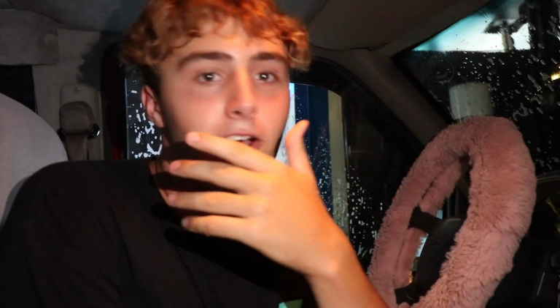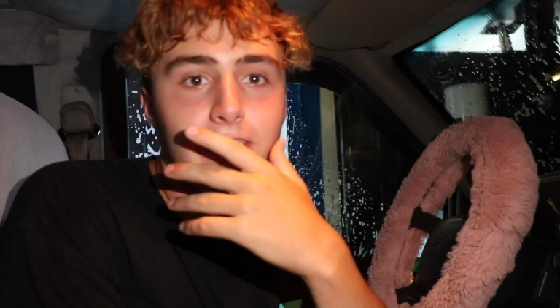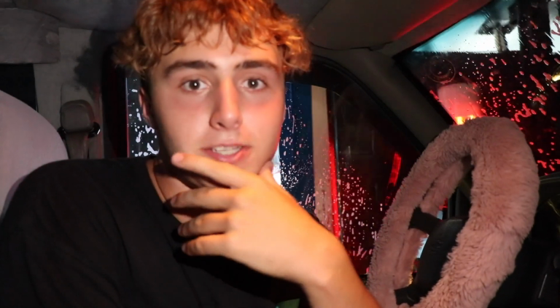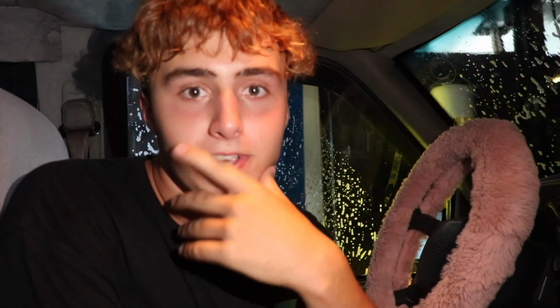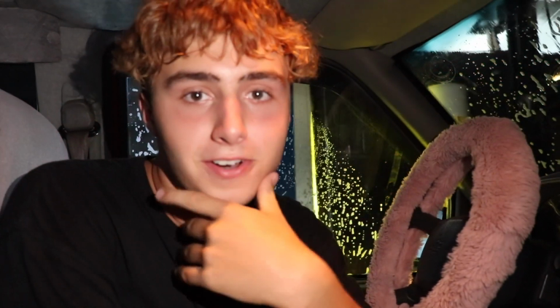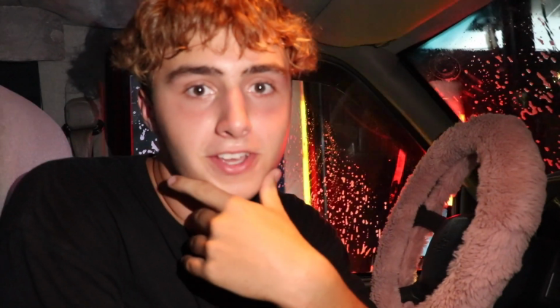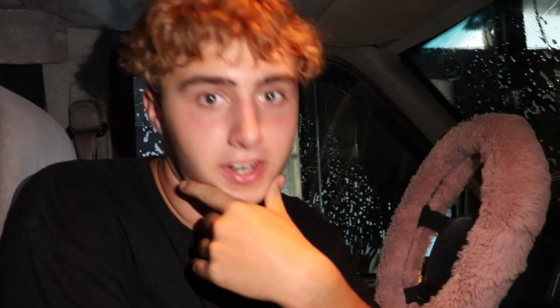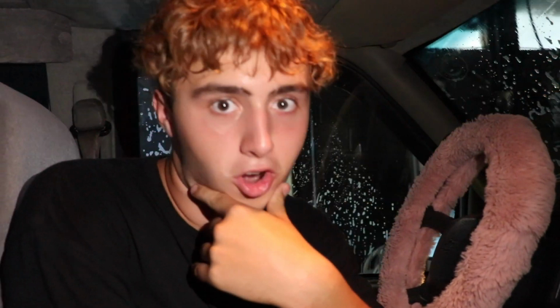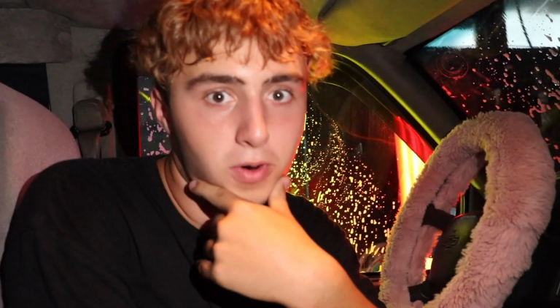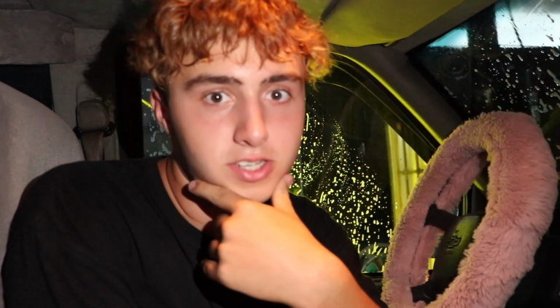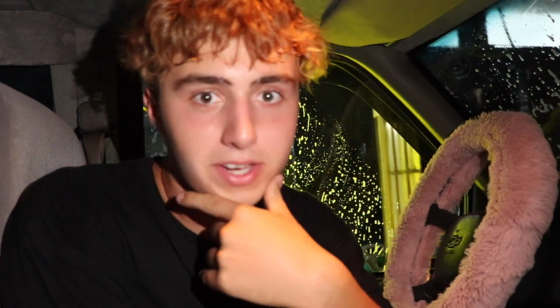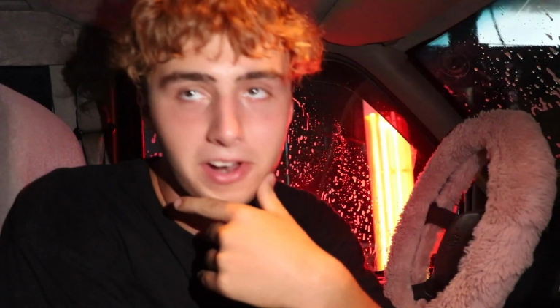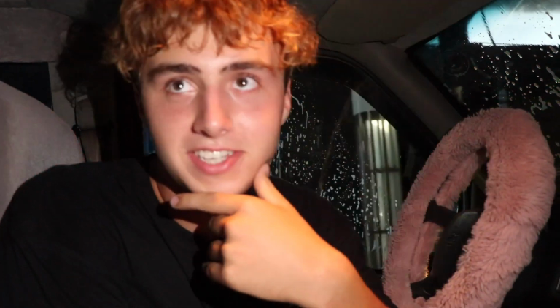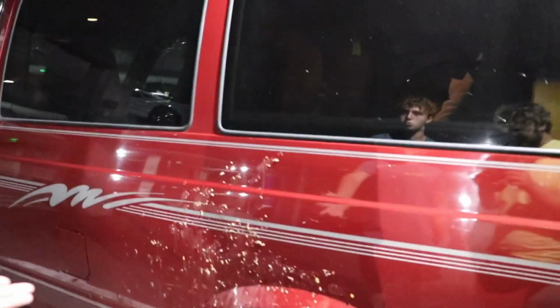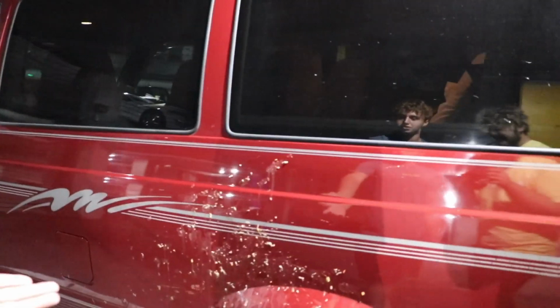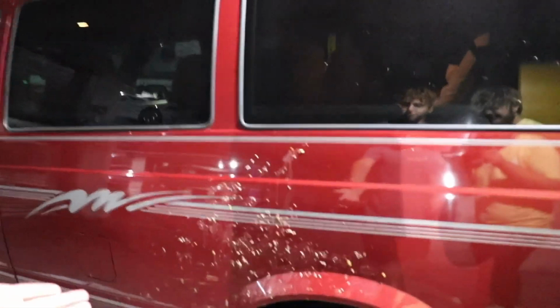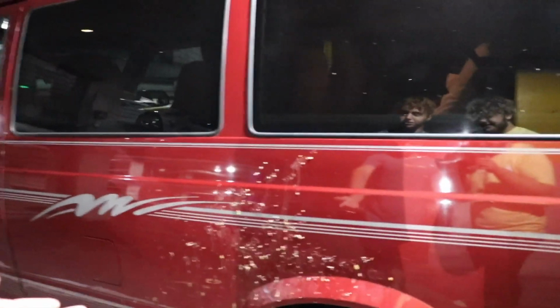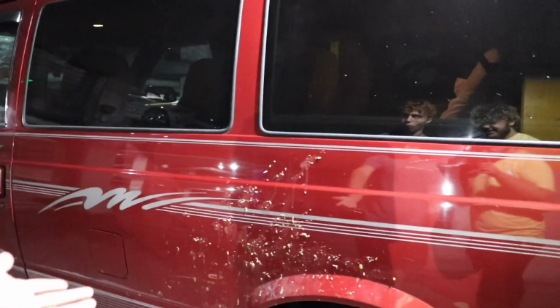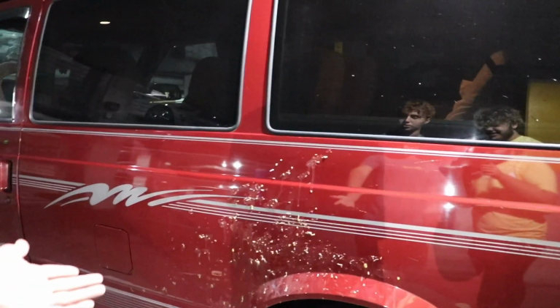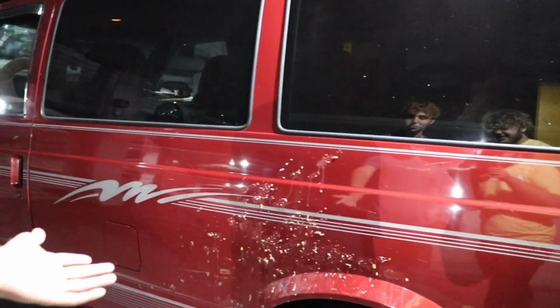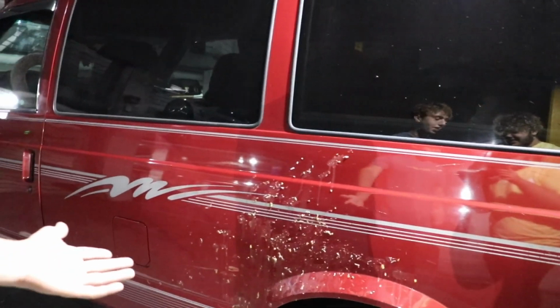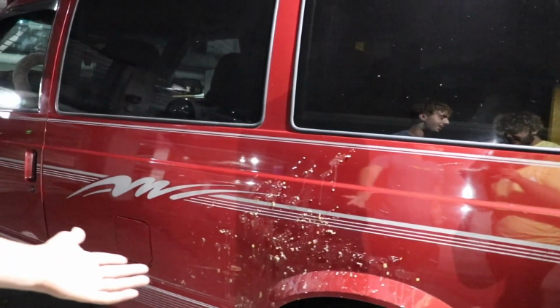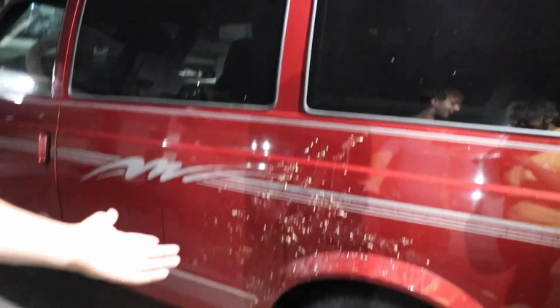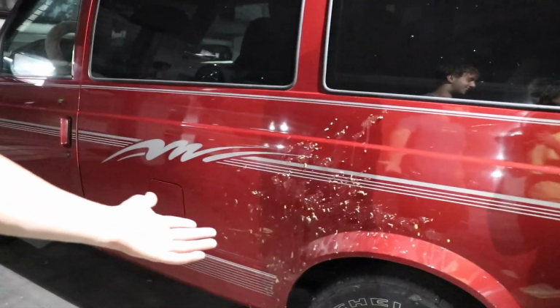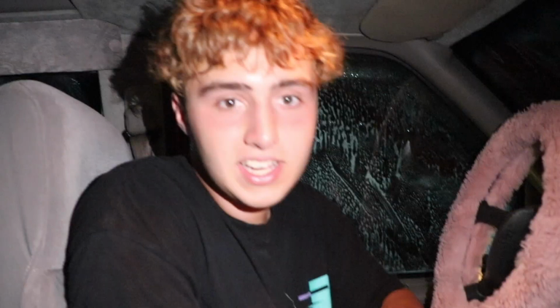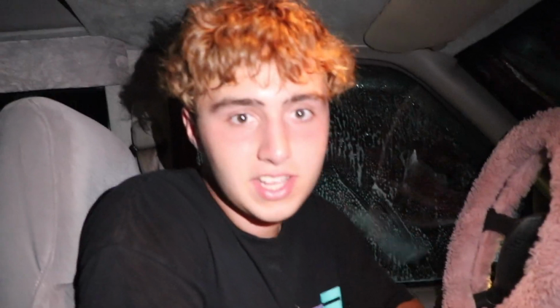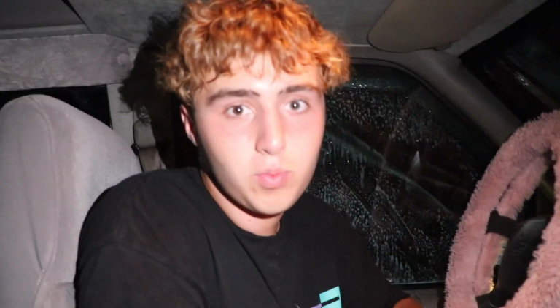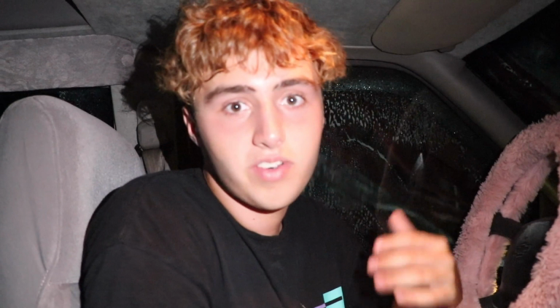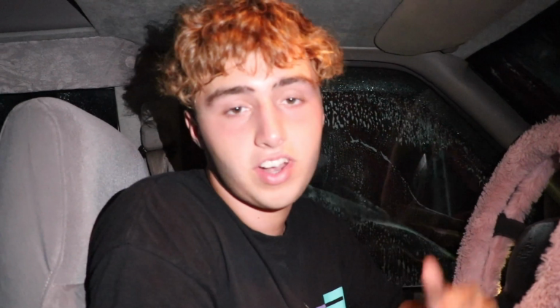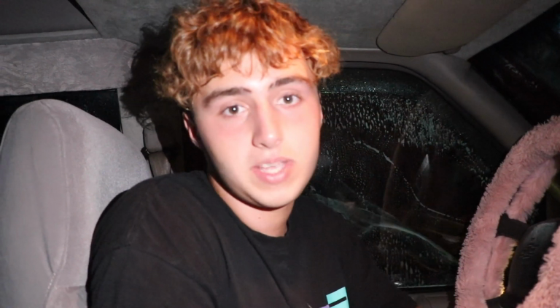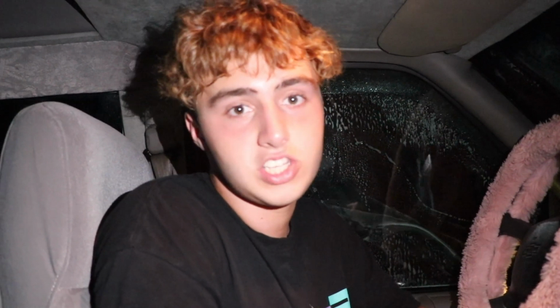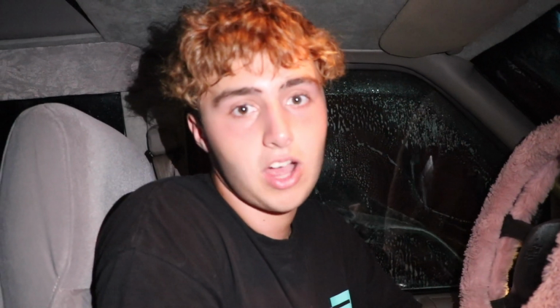All right guys, we are currently in a car wash. Big Red is getting cleaned after what happened the other day. We left Destin. We're in Vero Beach now.